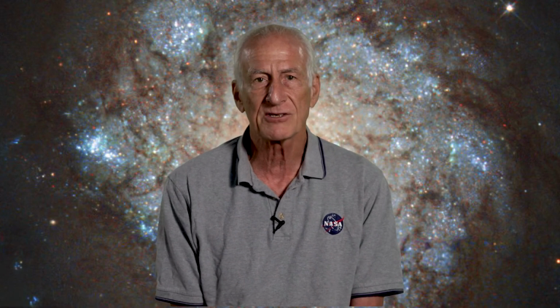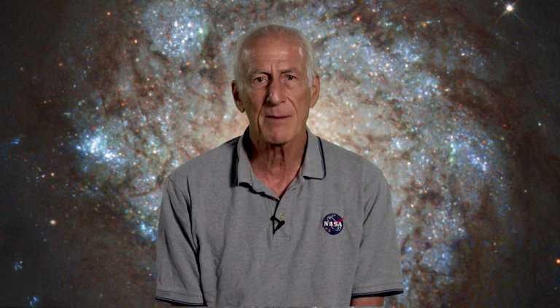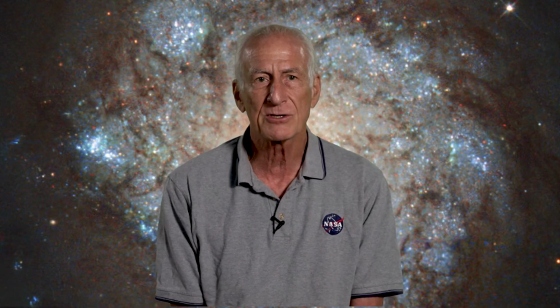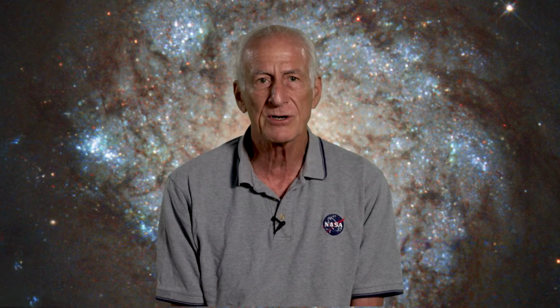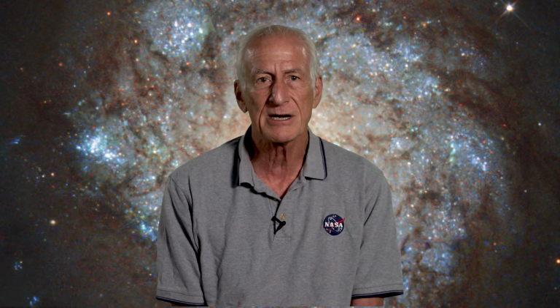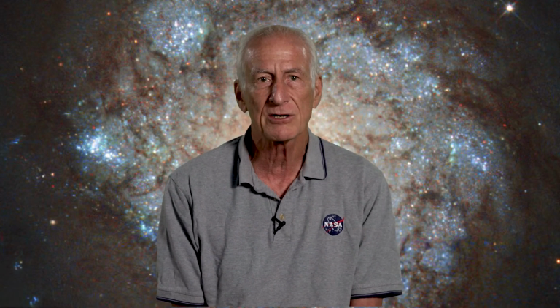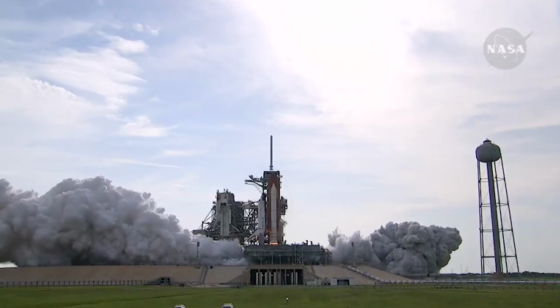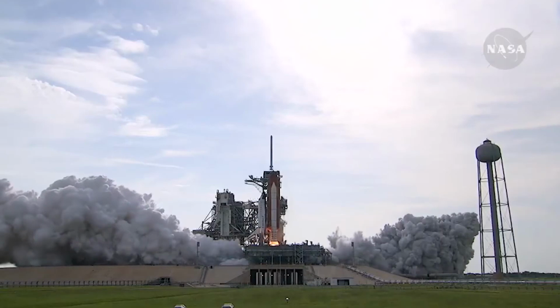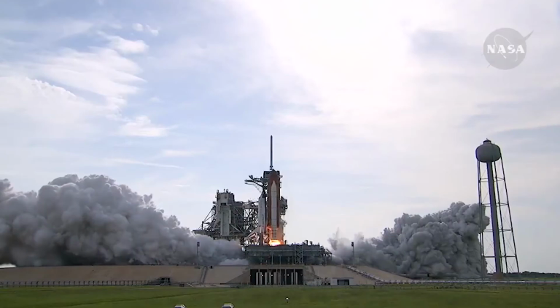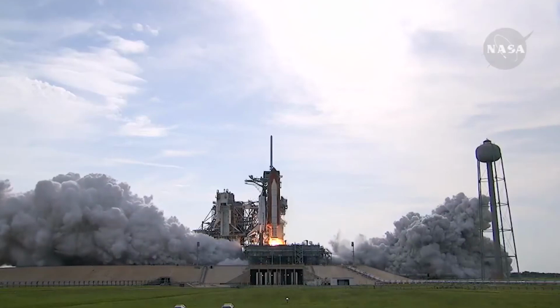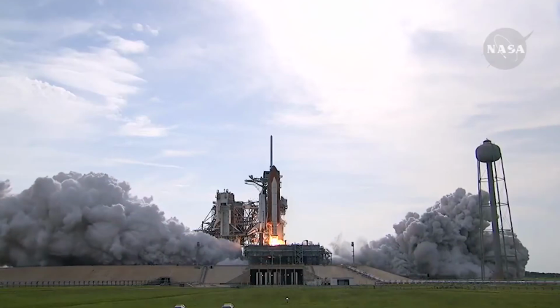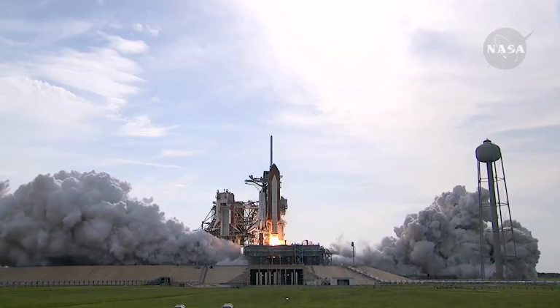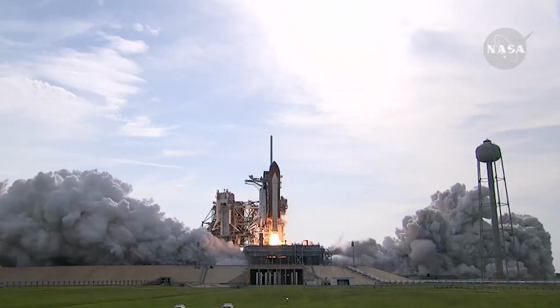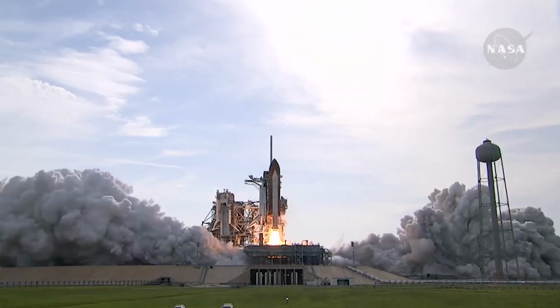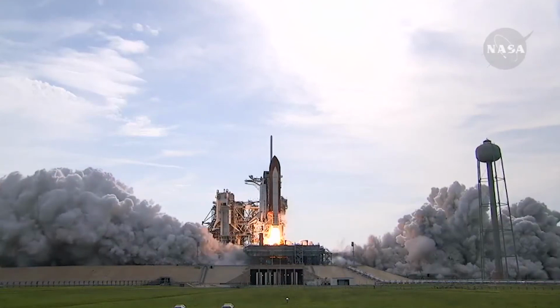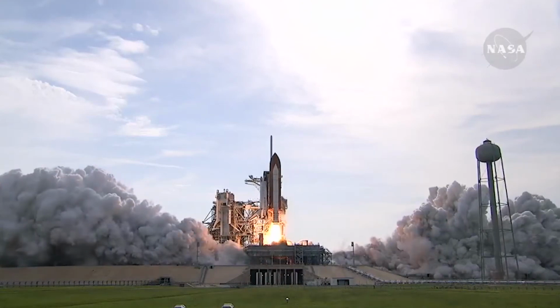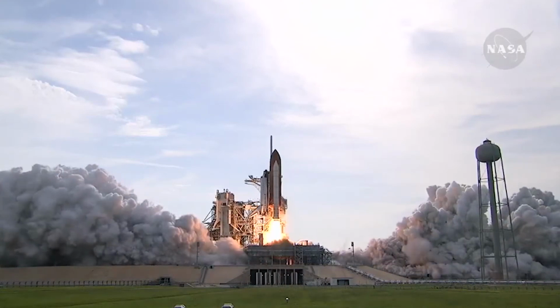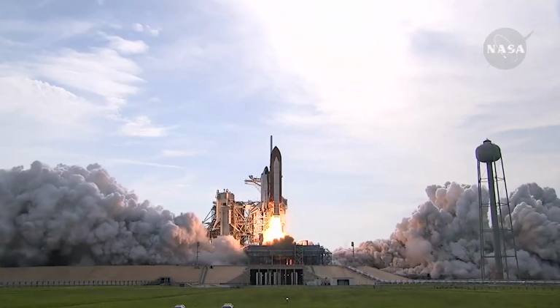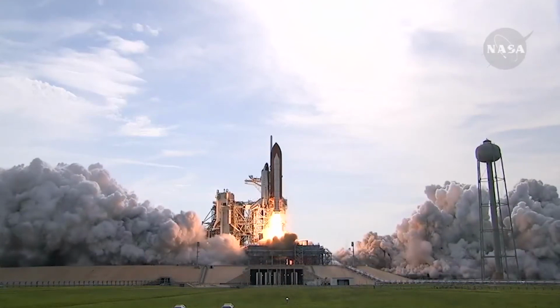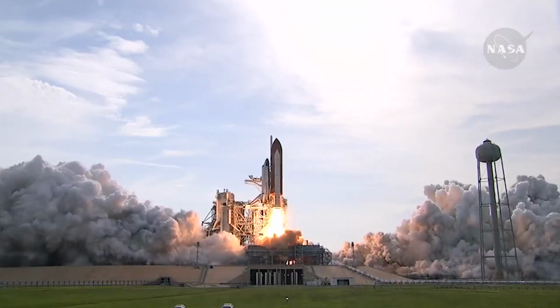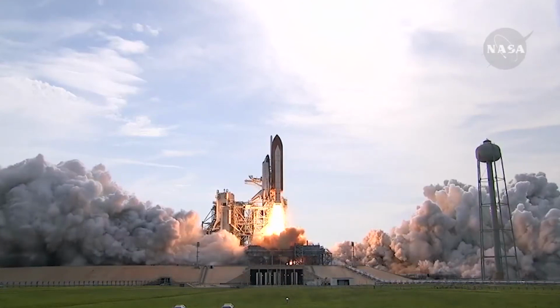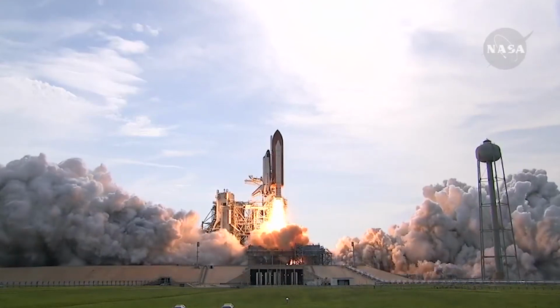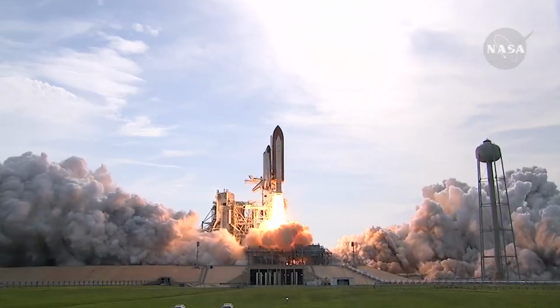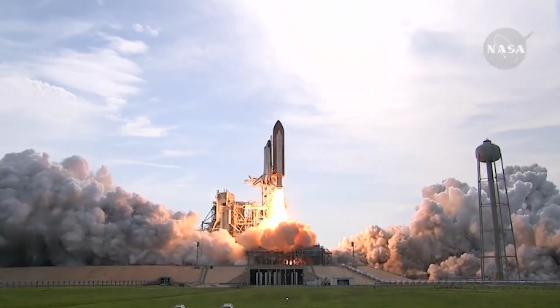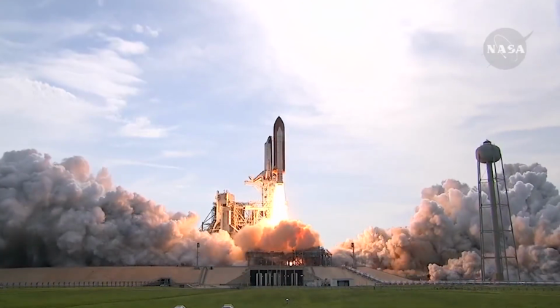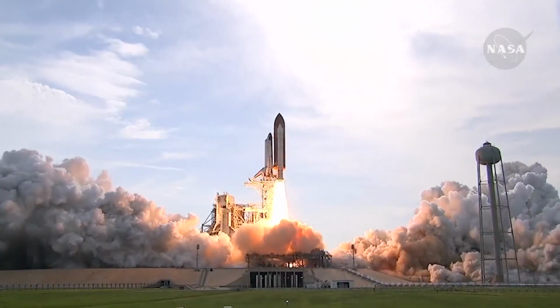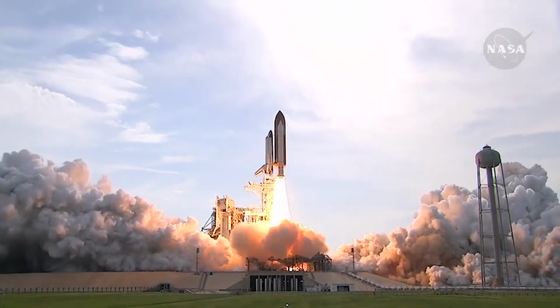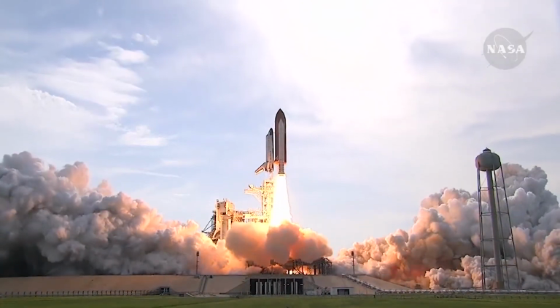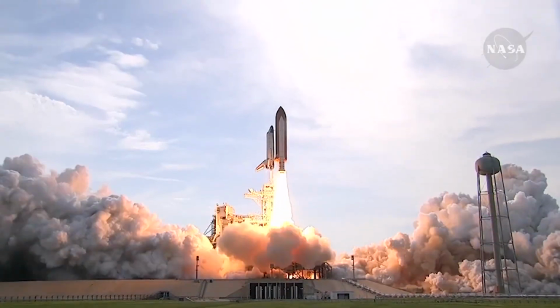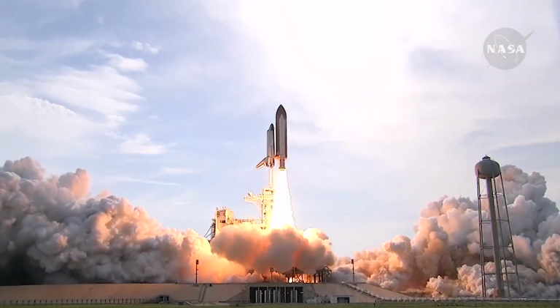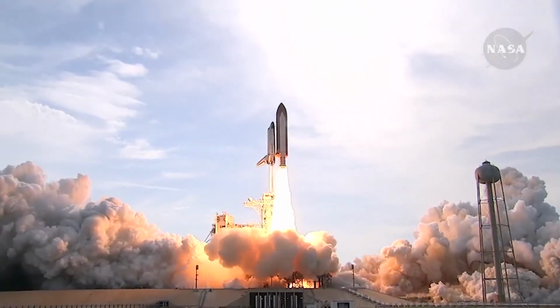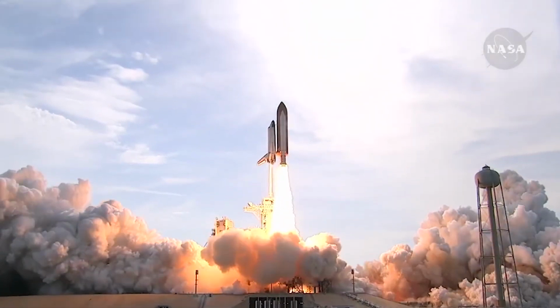So join me in taking advantage of this opportunity to learn about the most complex and versatile spacecraft that has ever been developed, the Space Shuttle.